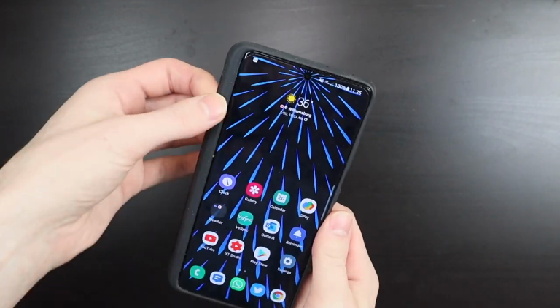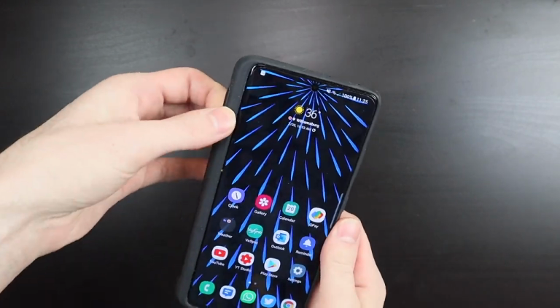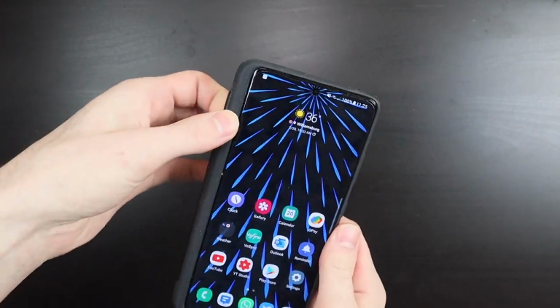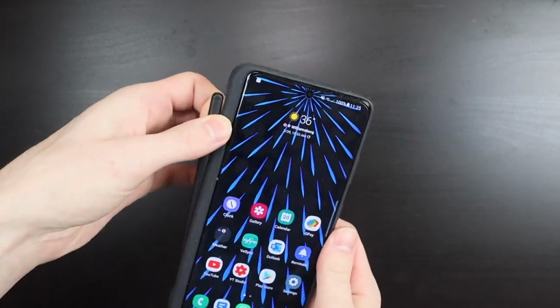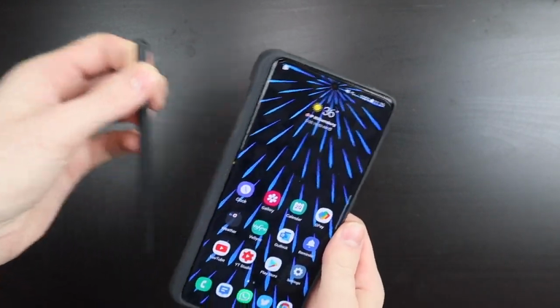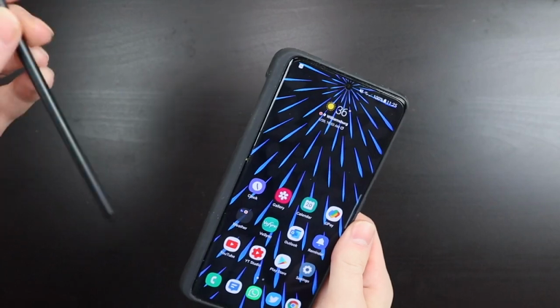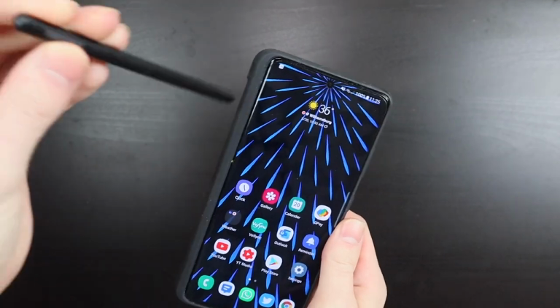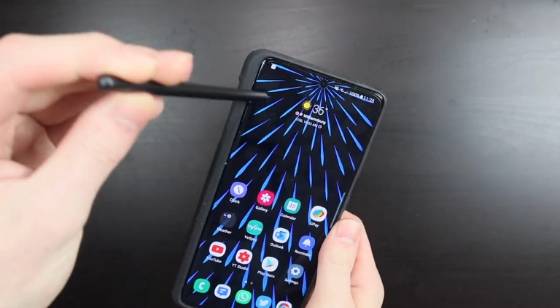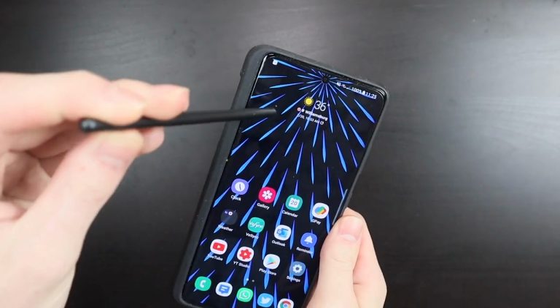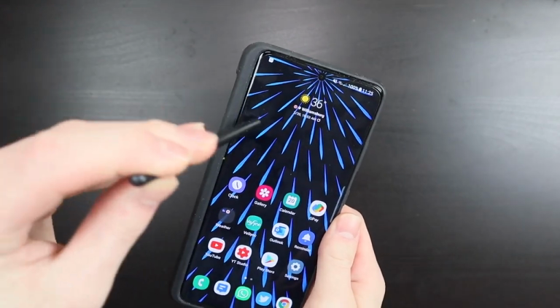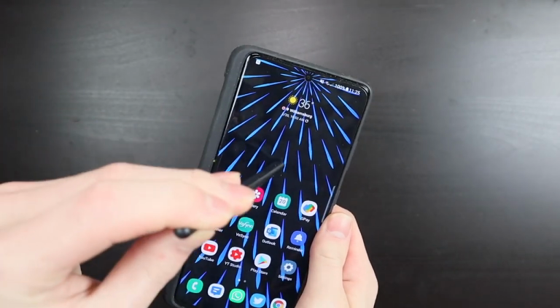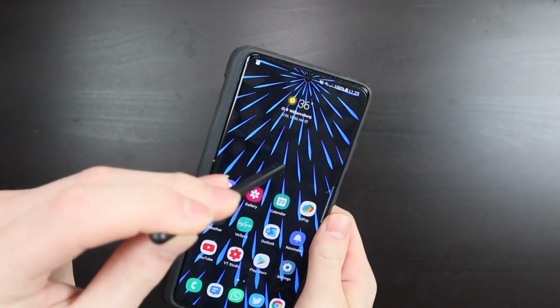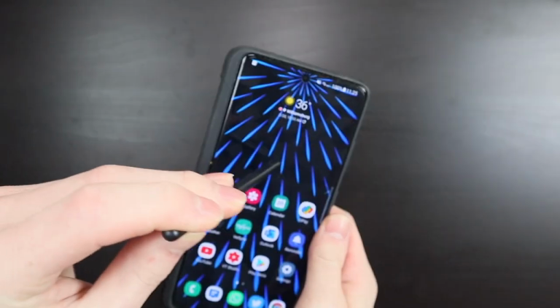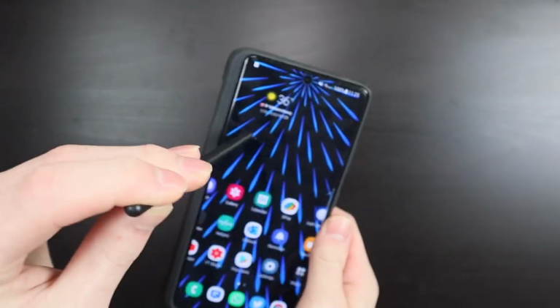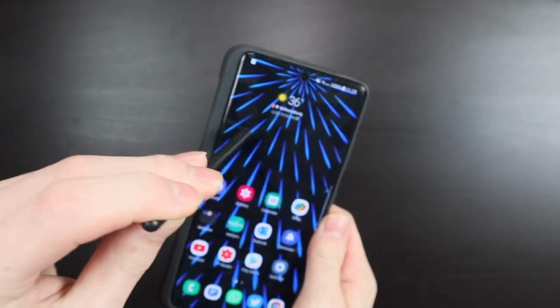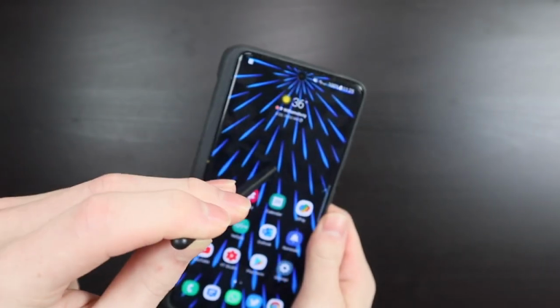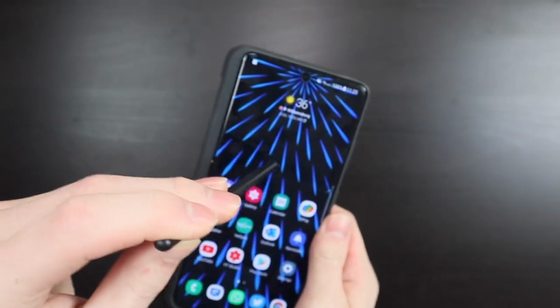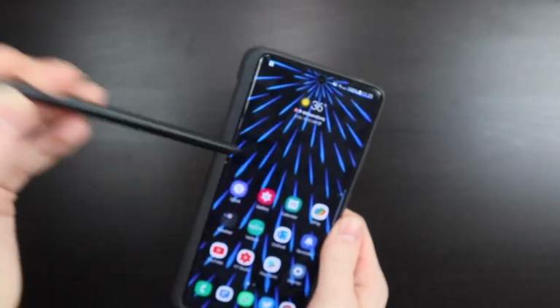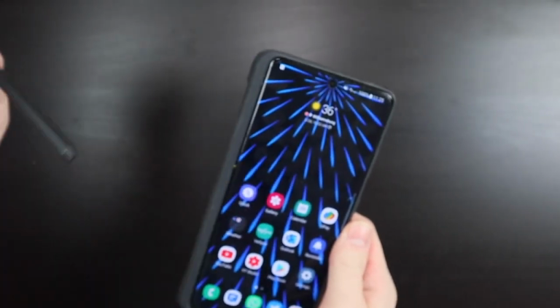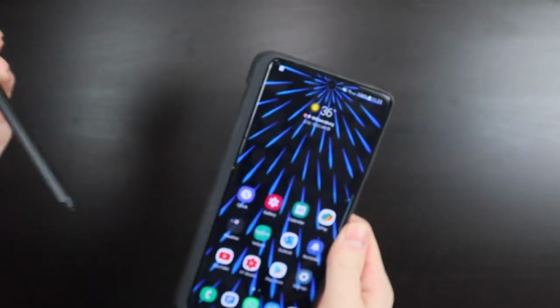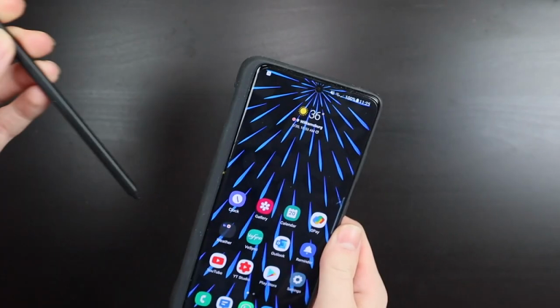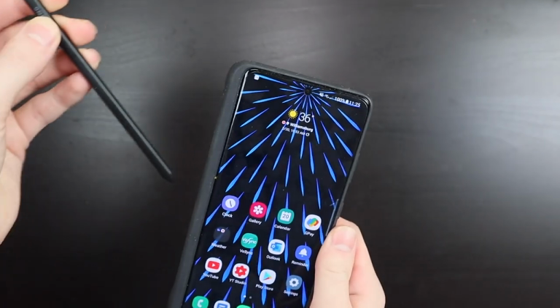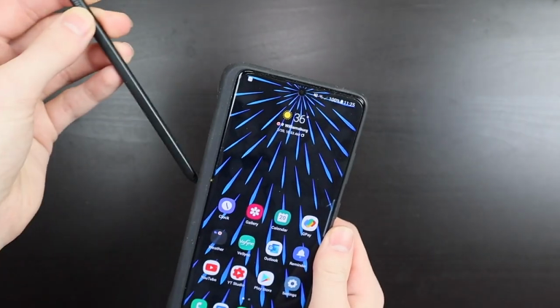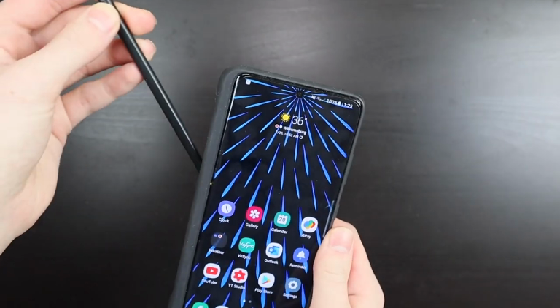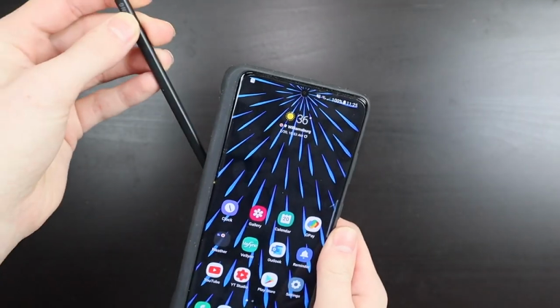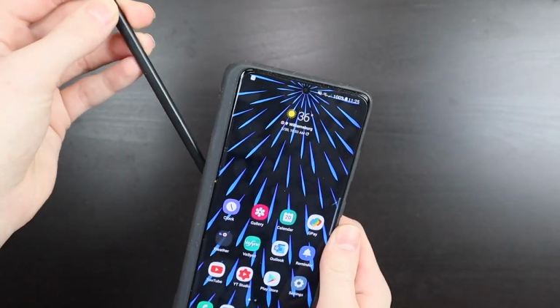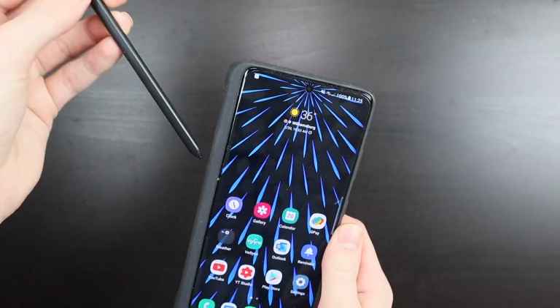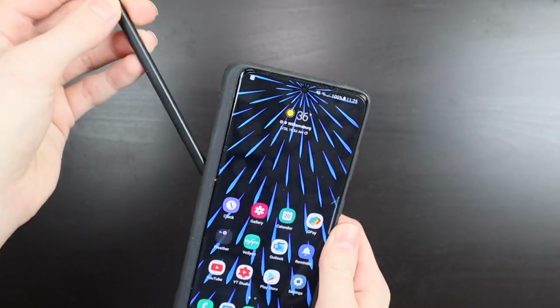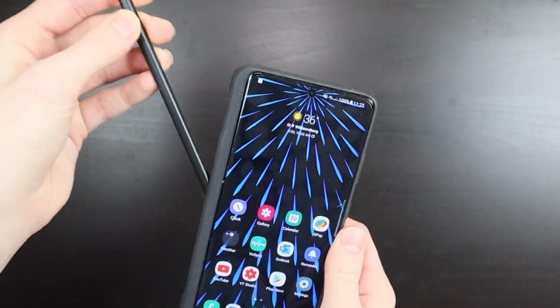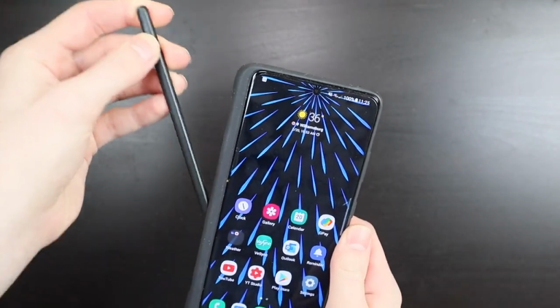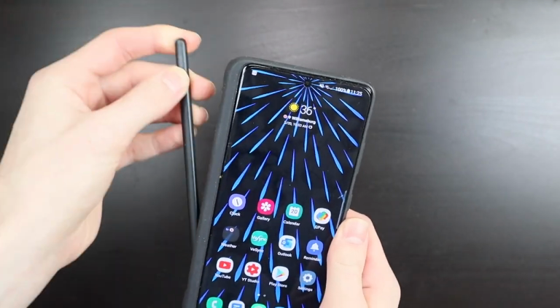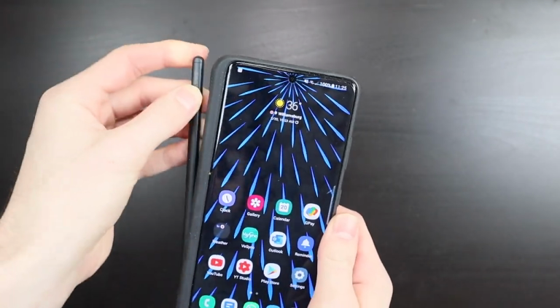The S-Pen doesn't mark it up, like I said, because it's glass and it's responsive and works just fine.